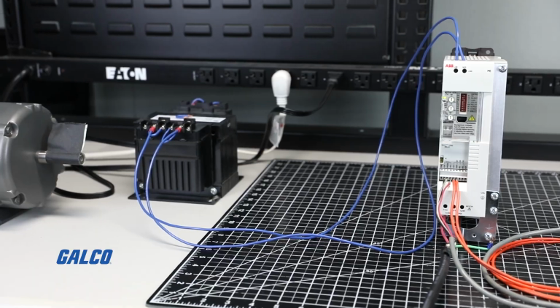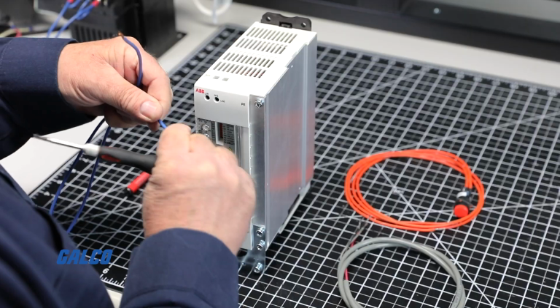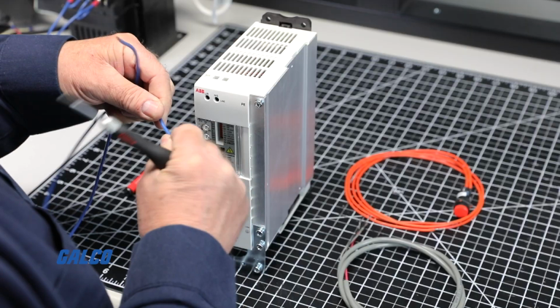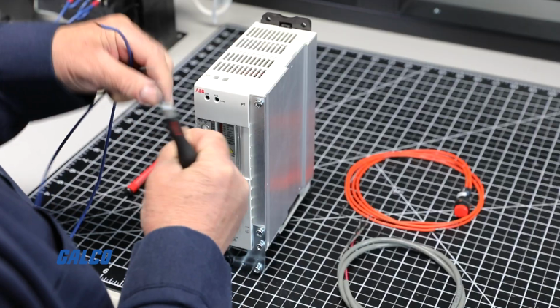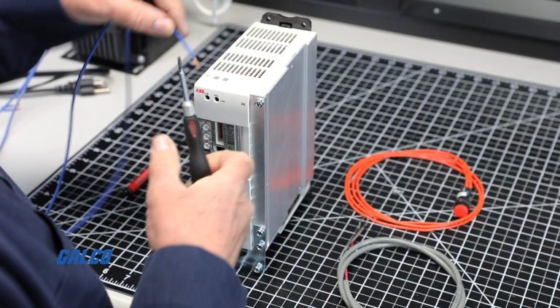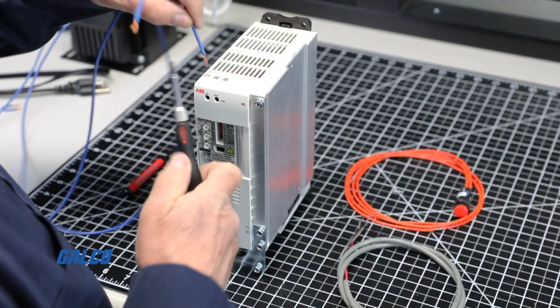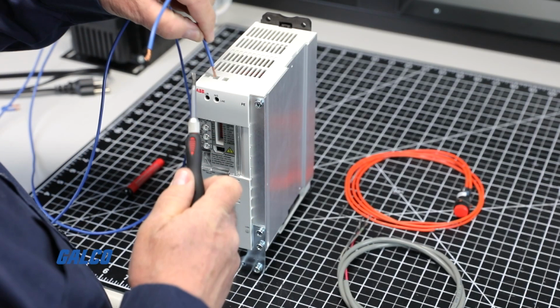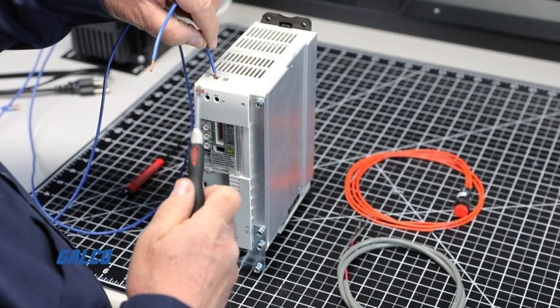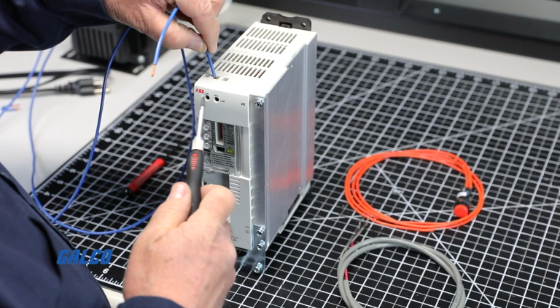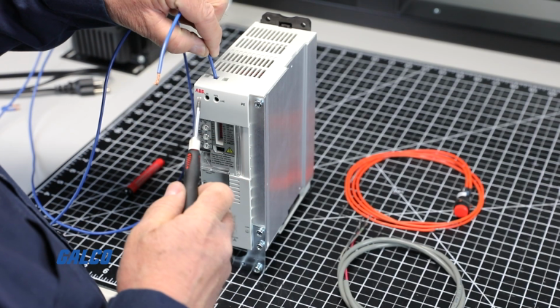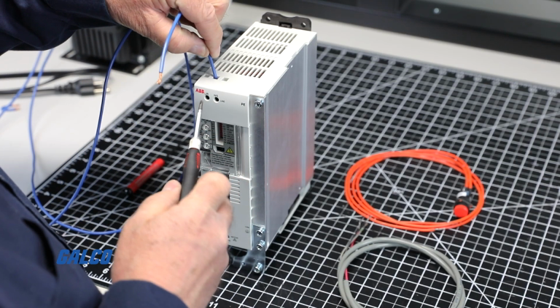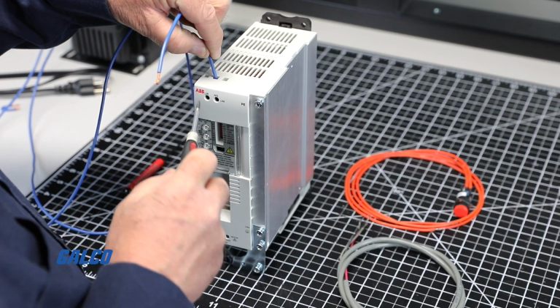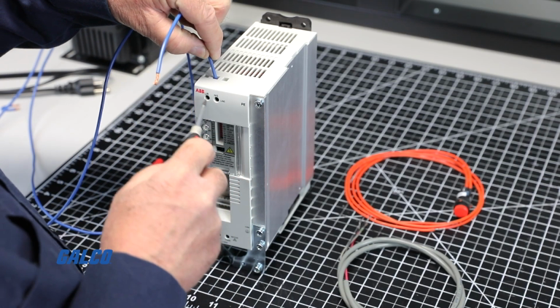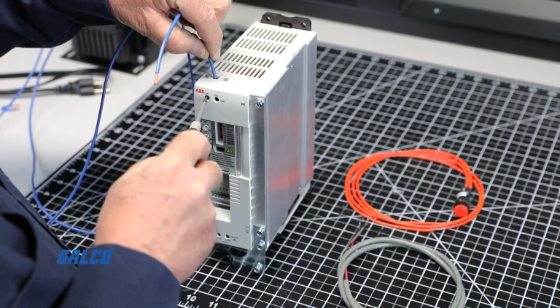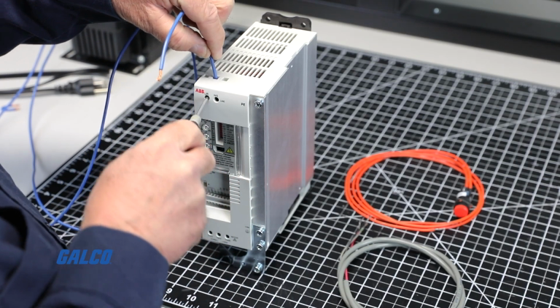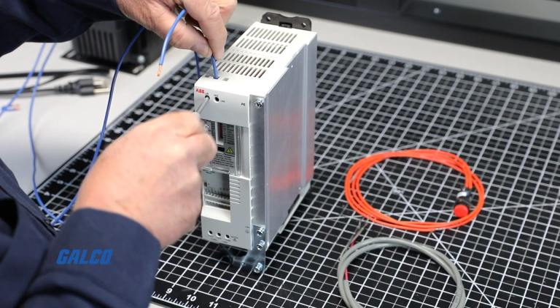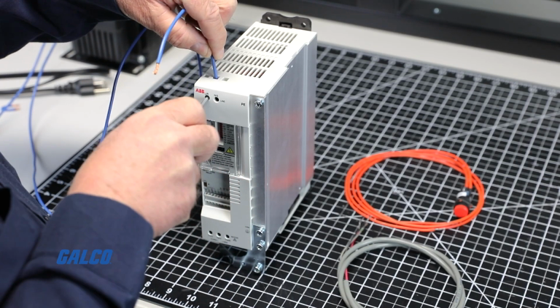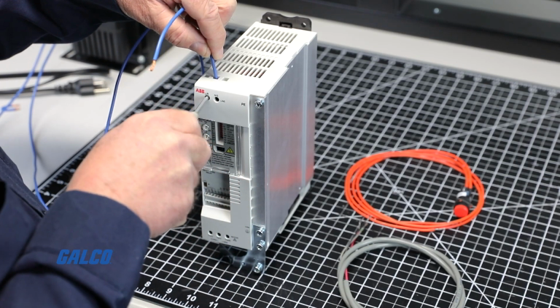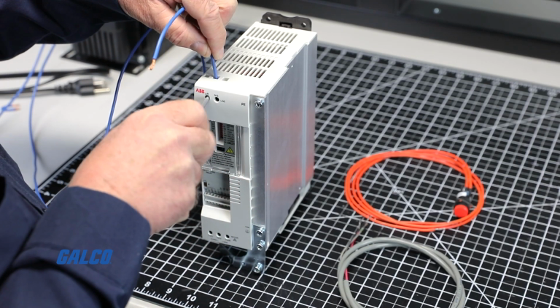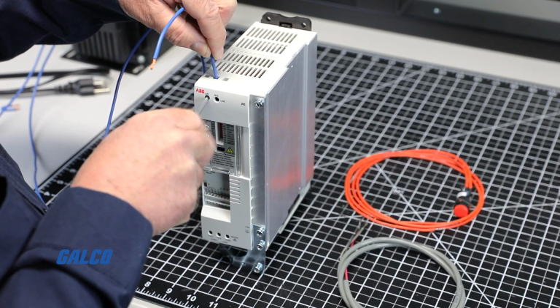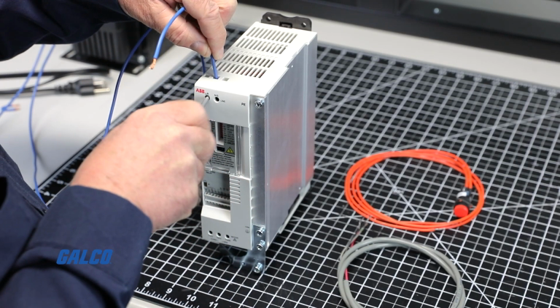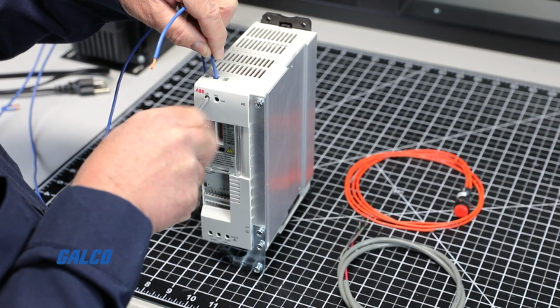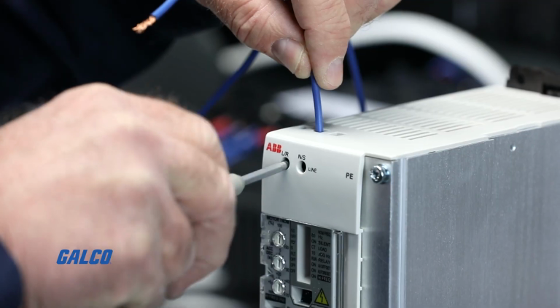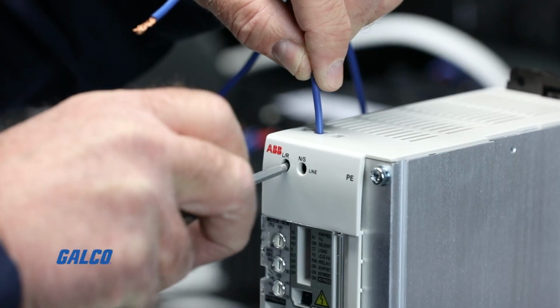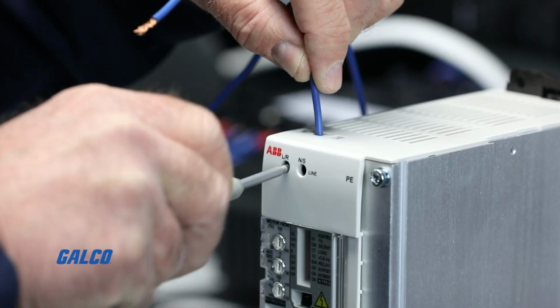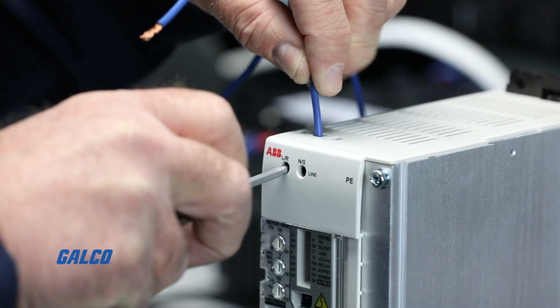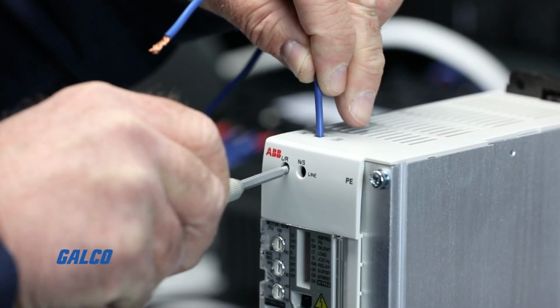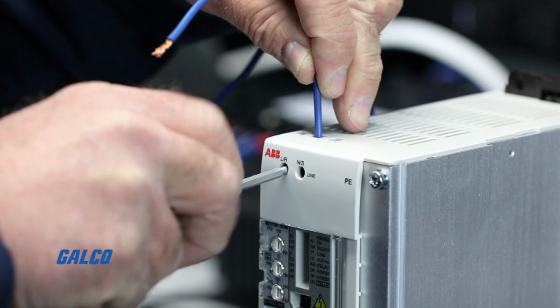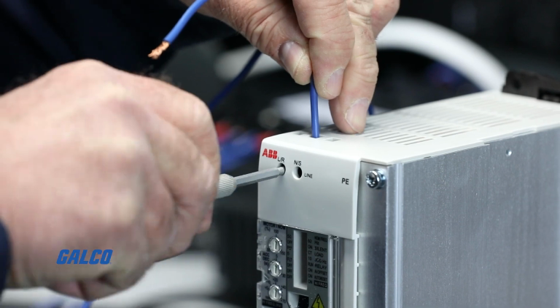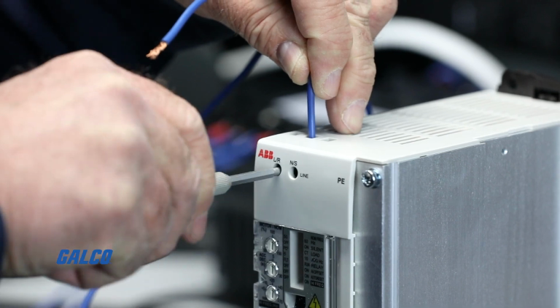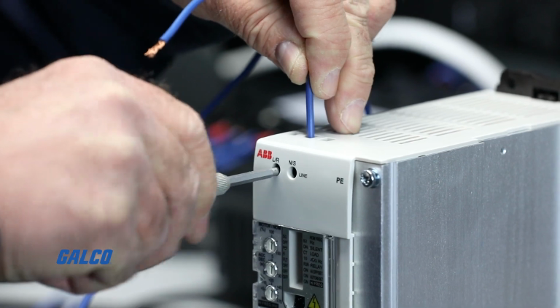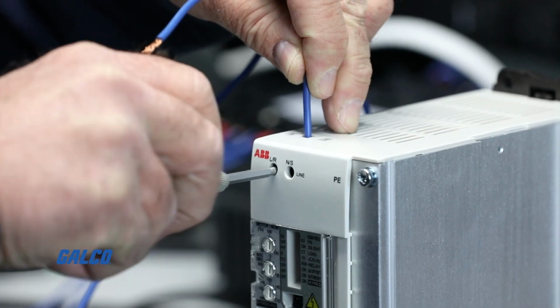To start, connect the line power to the line and neutral terminals labeled LR and NS.